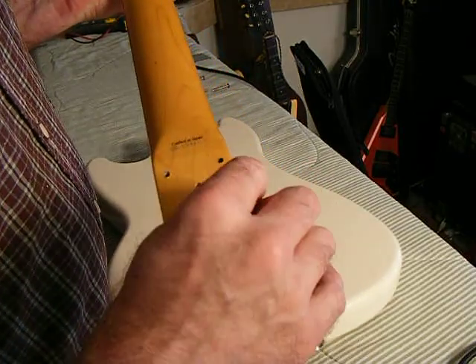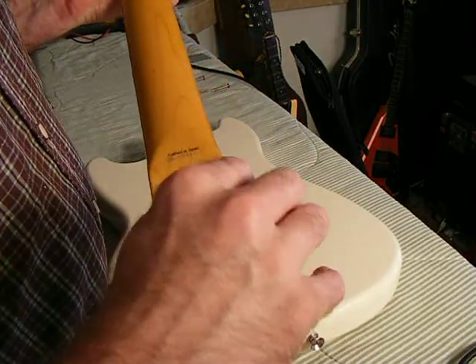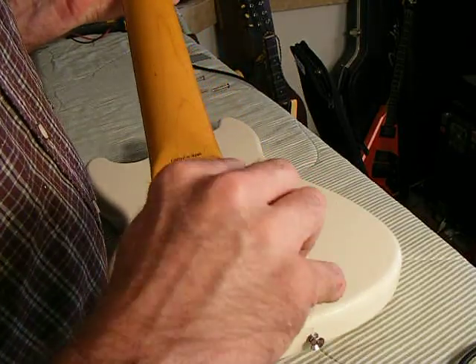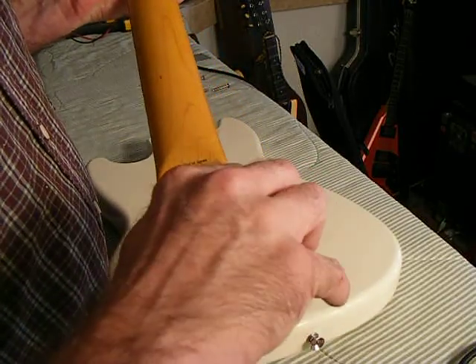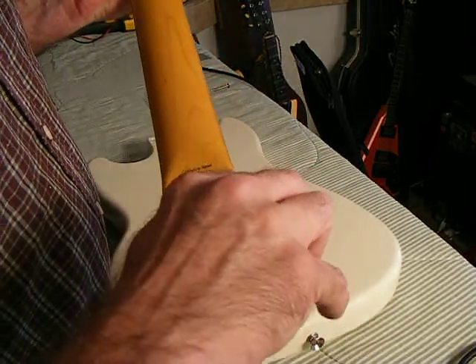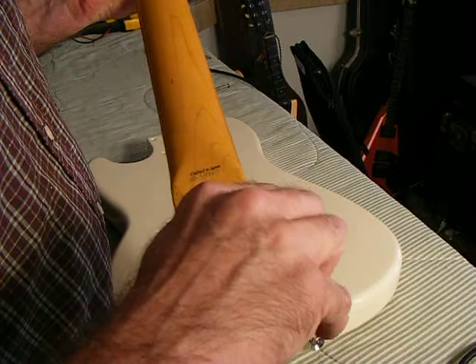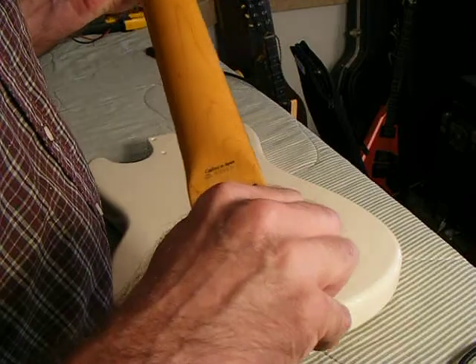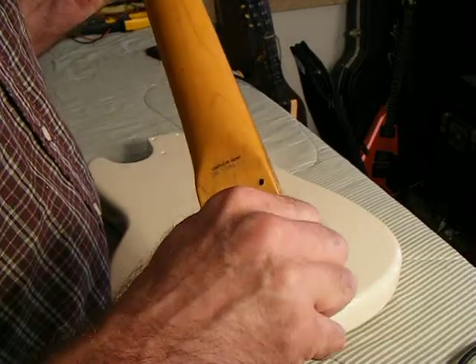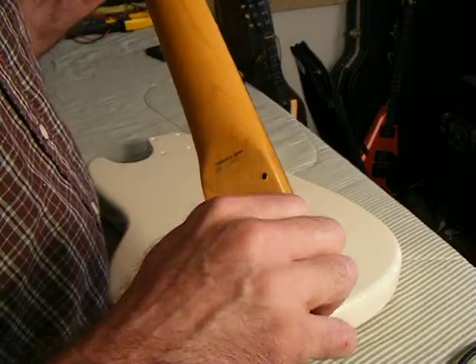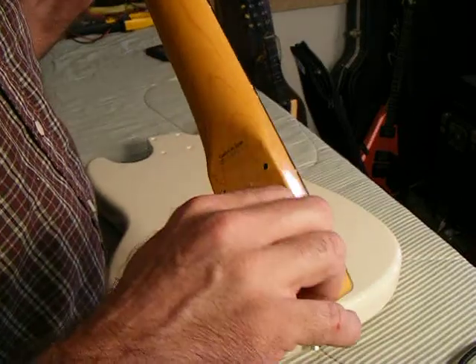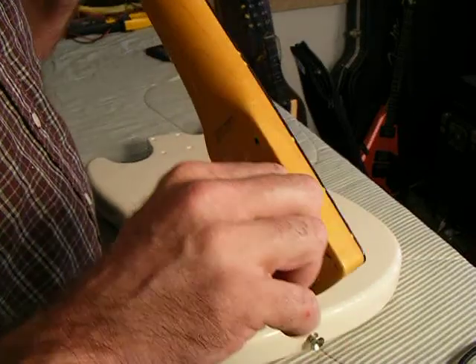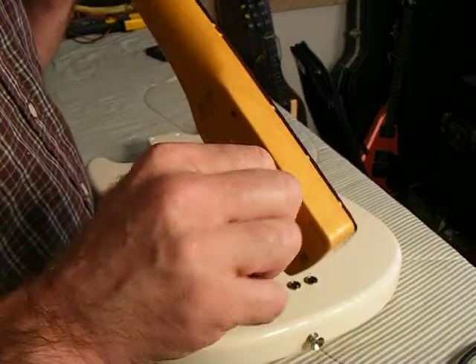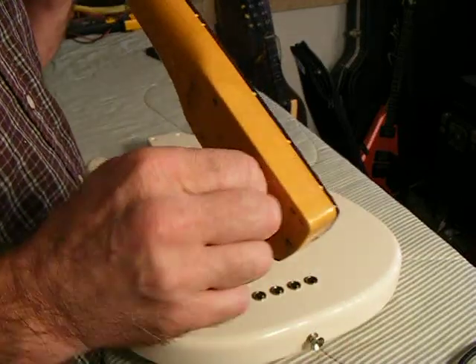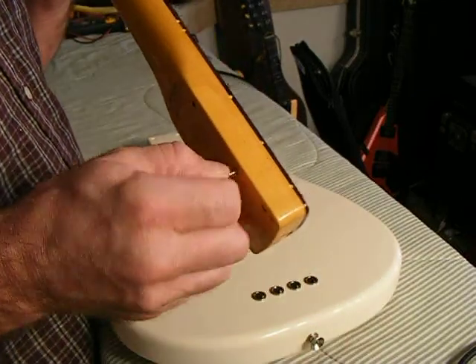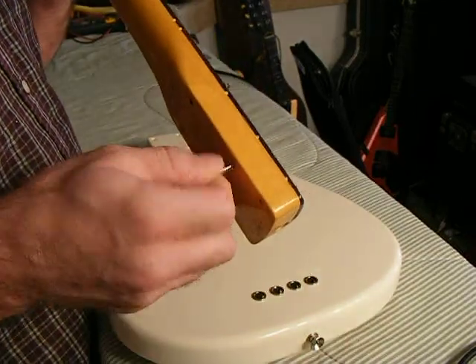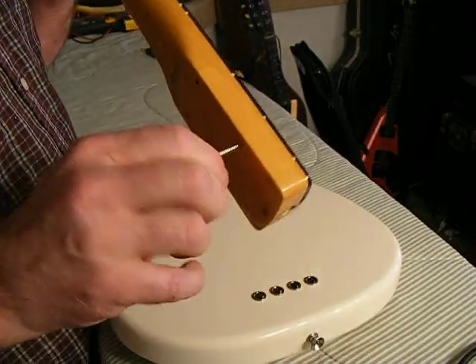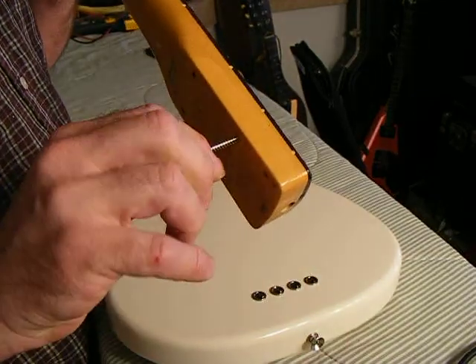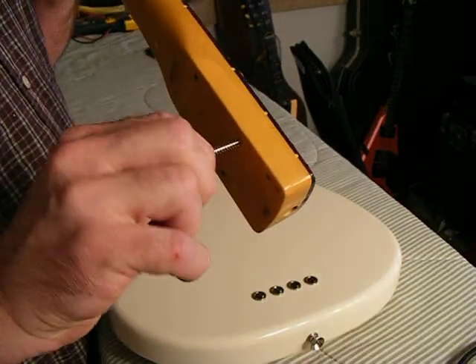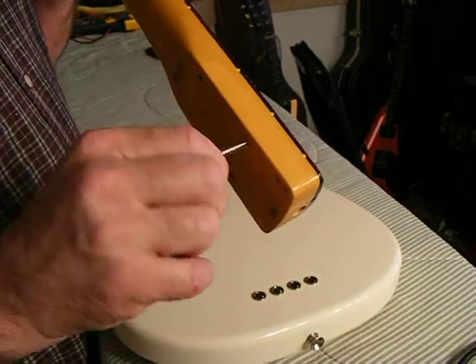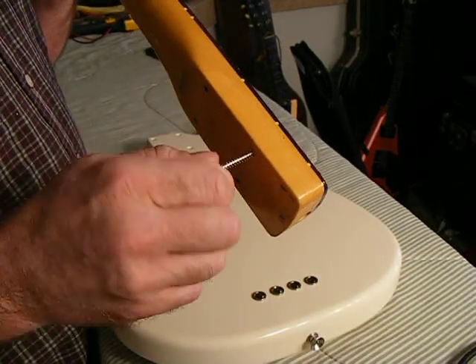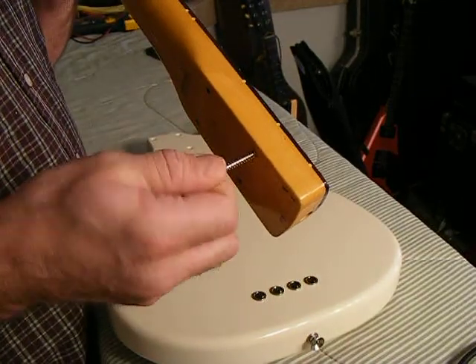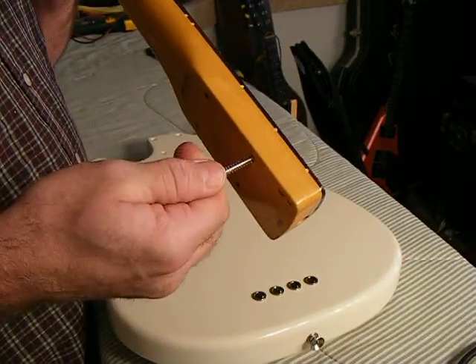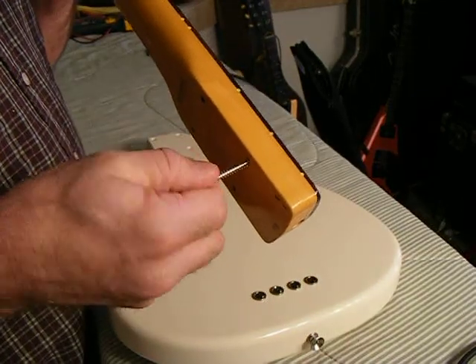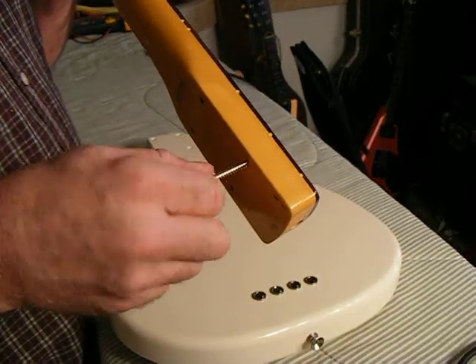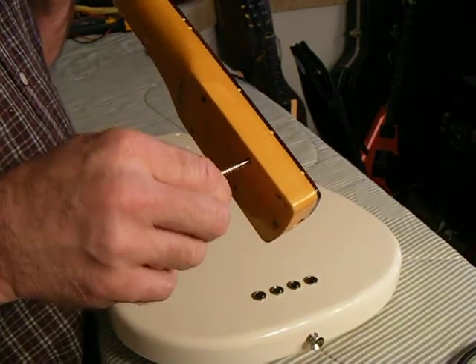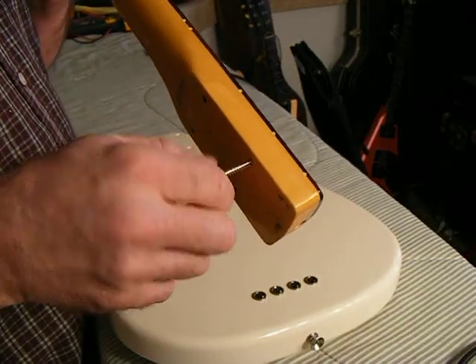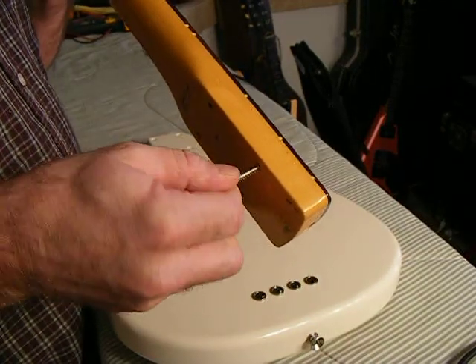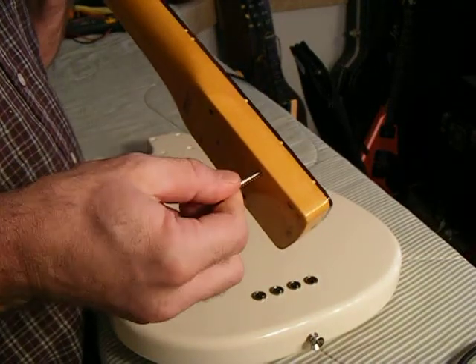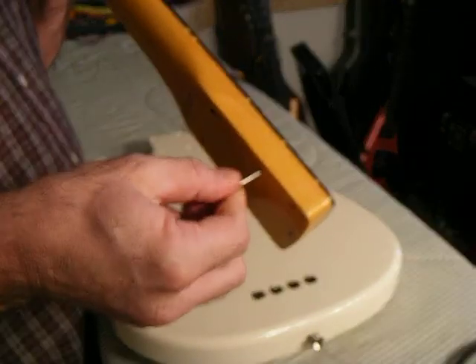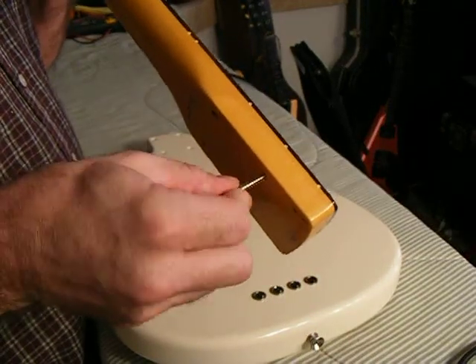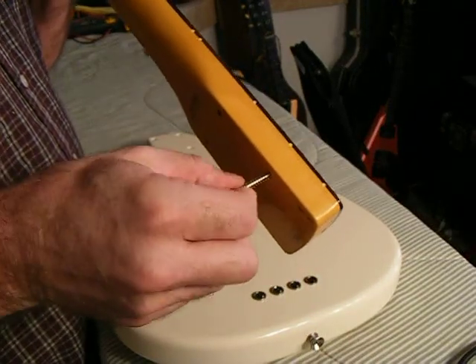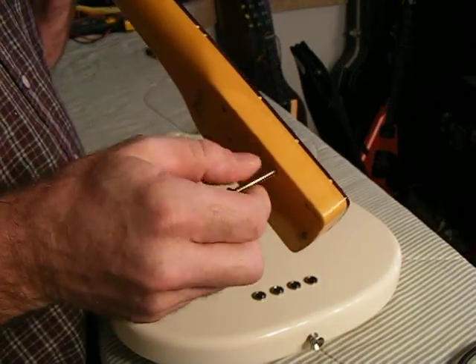When you get the screw in there, you're going to find it's actually quite easy to feed itself through when it's properly aligned.